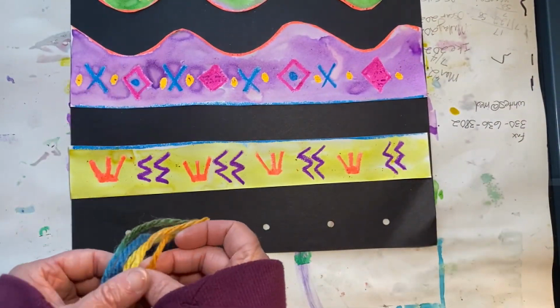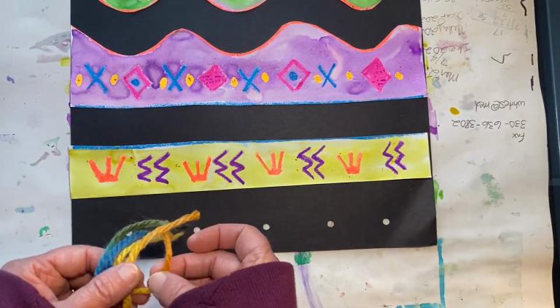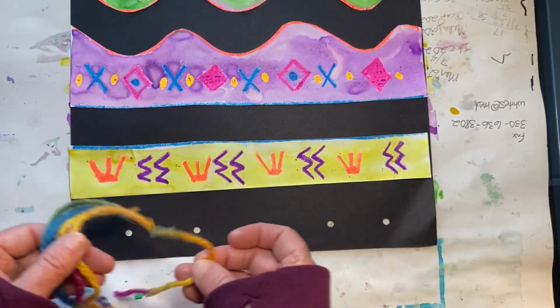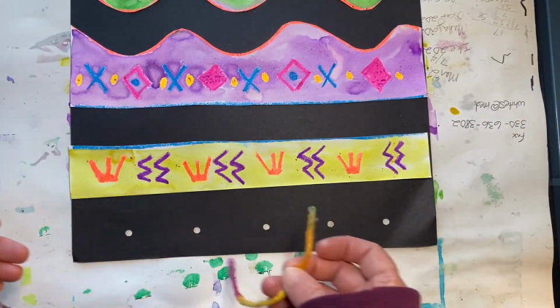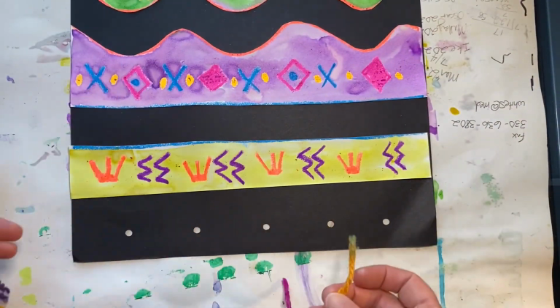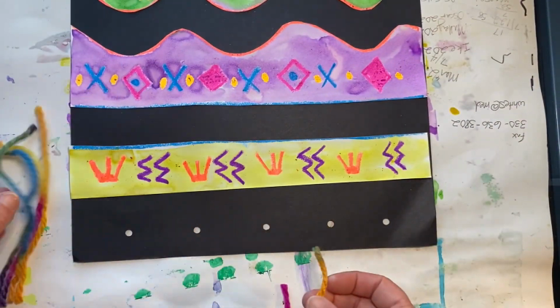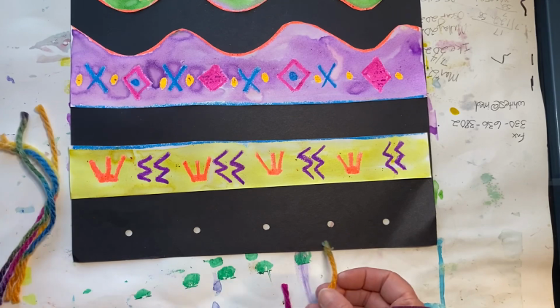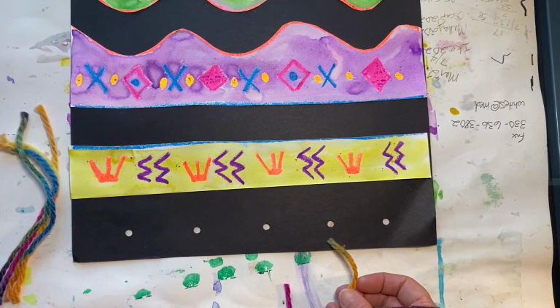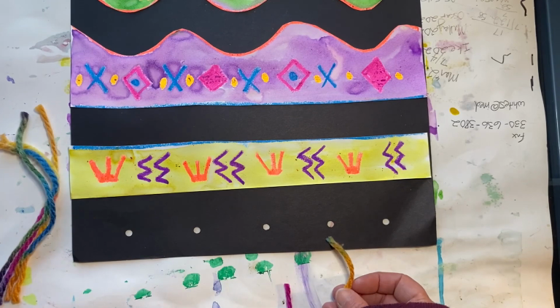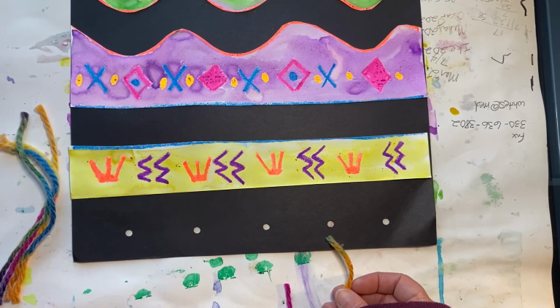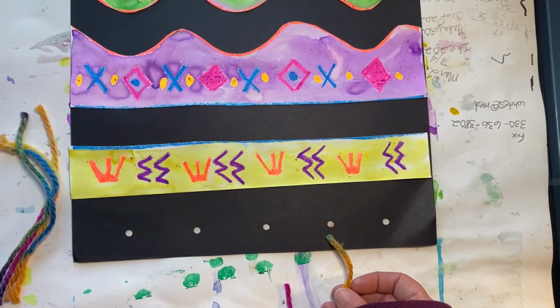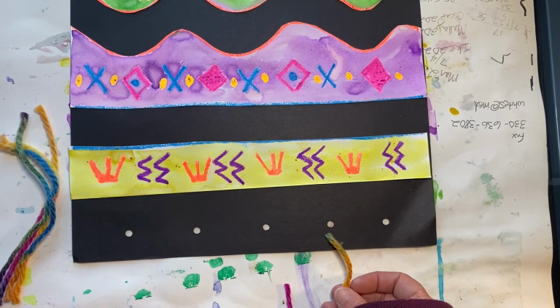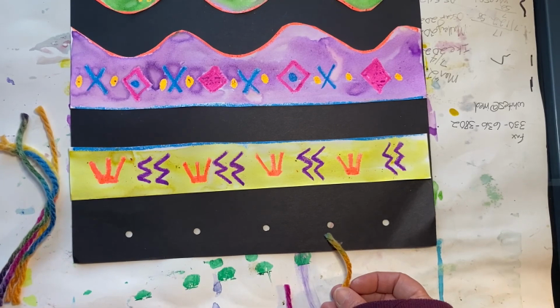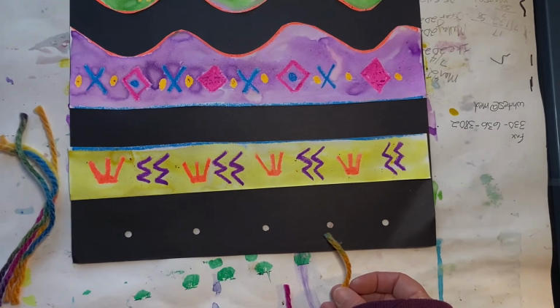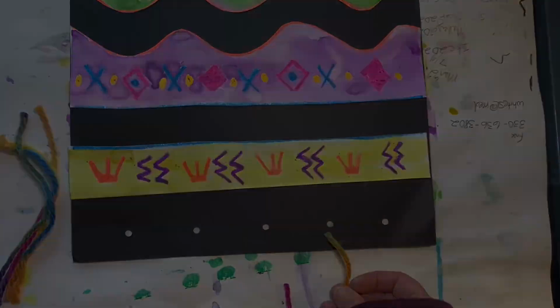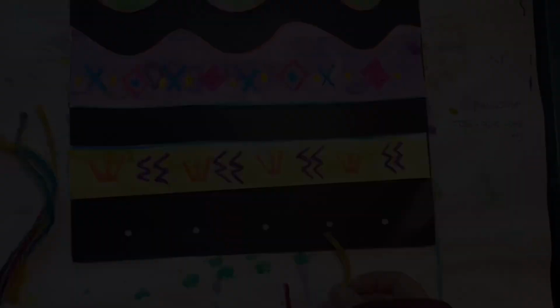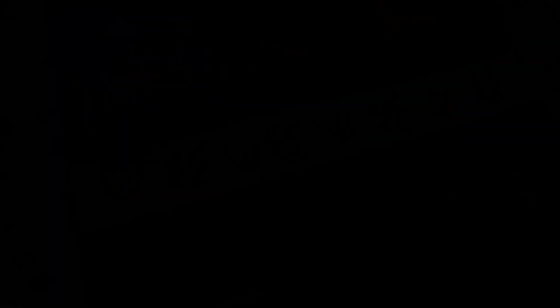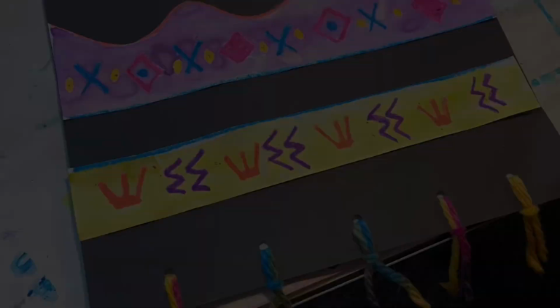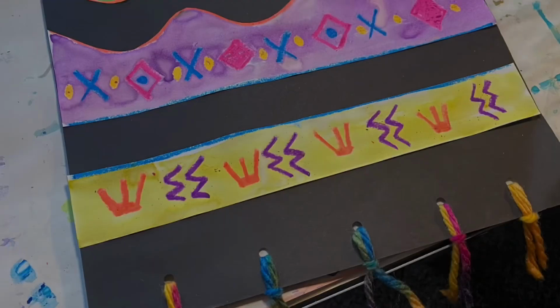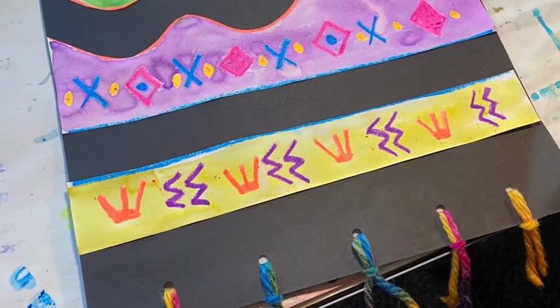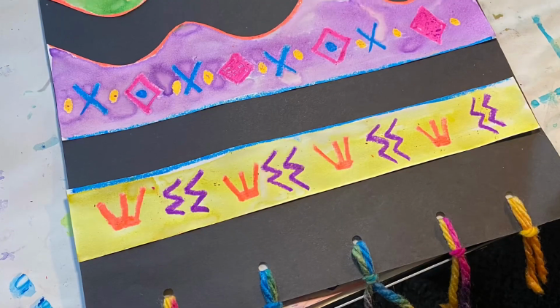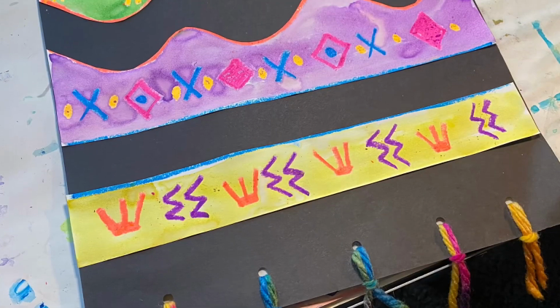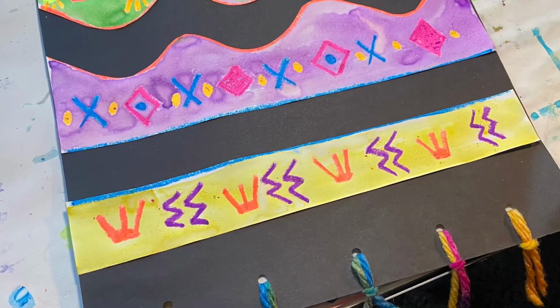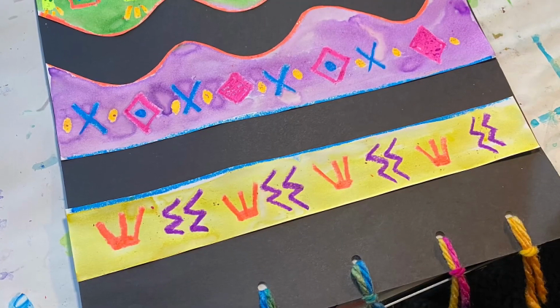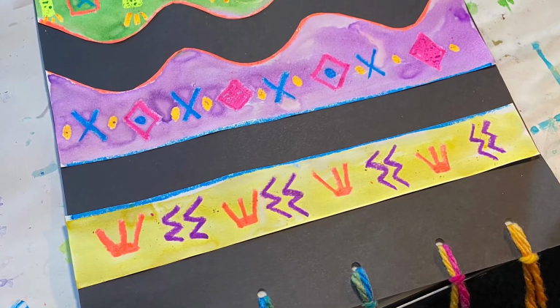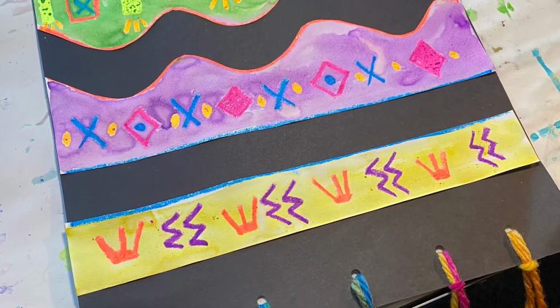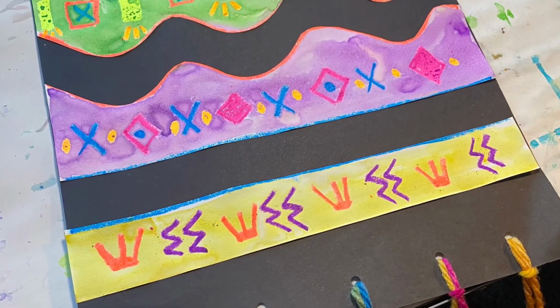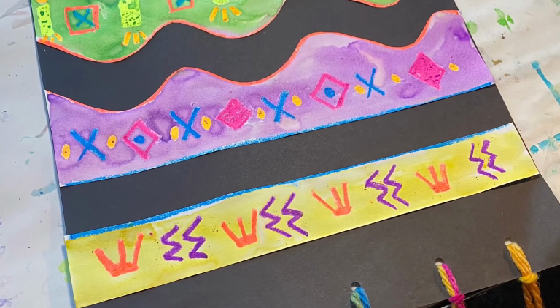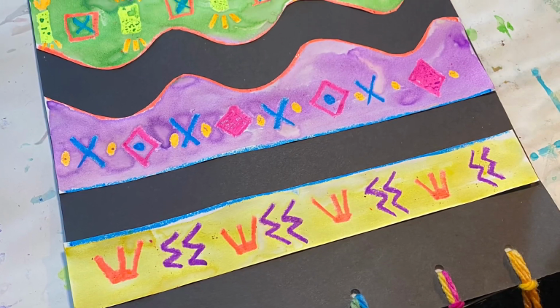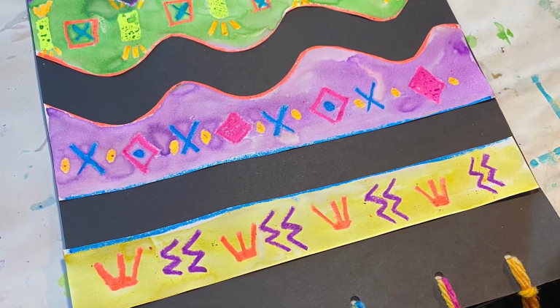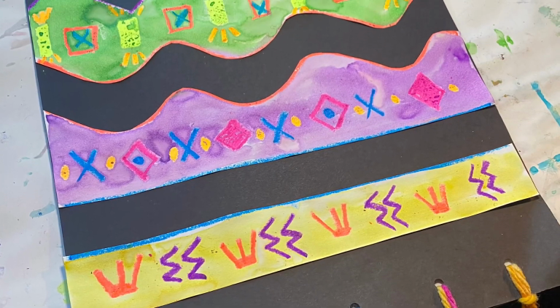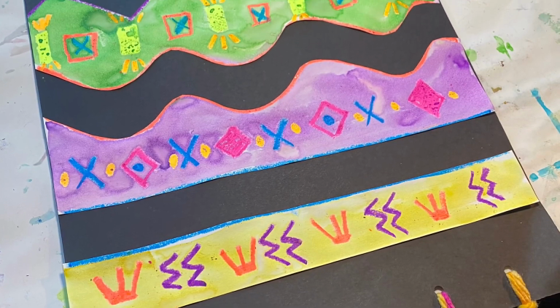I hope you have fun creating your Inca pattern rug. Yay!